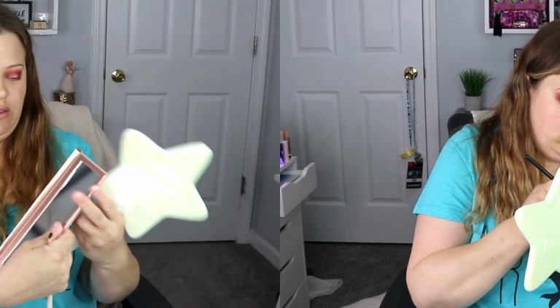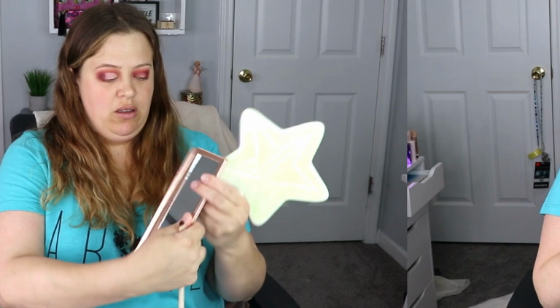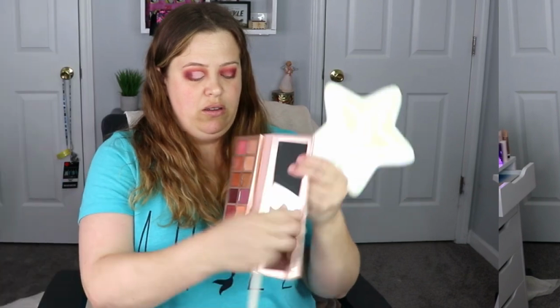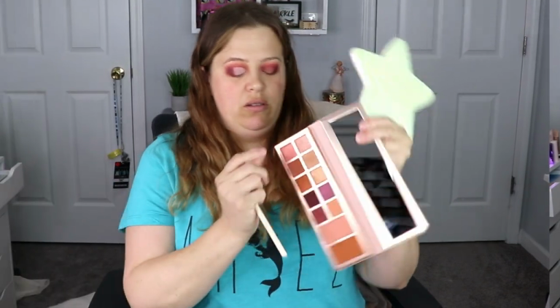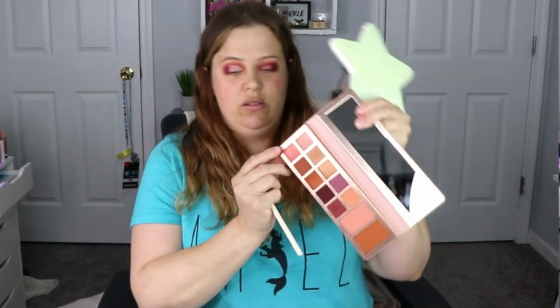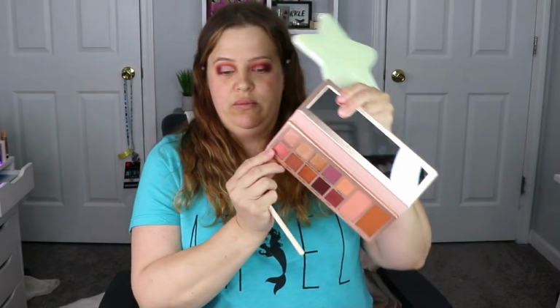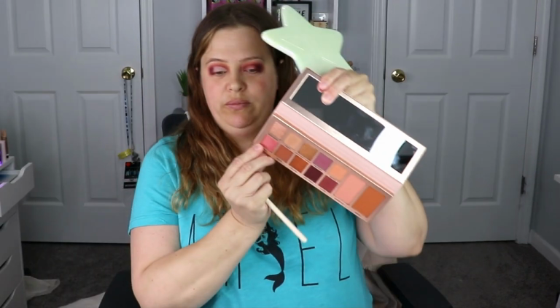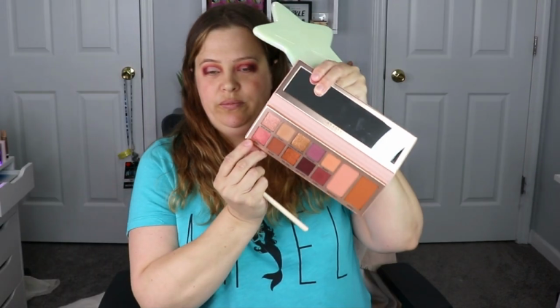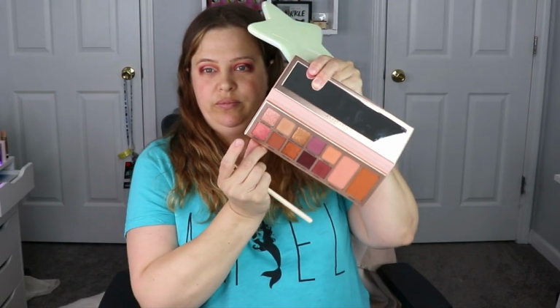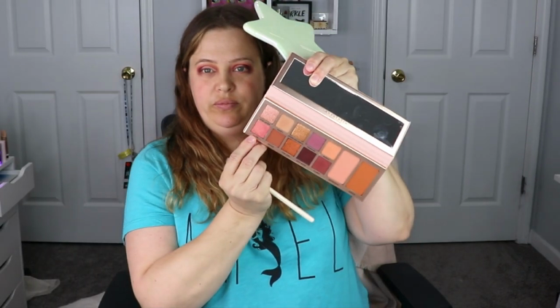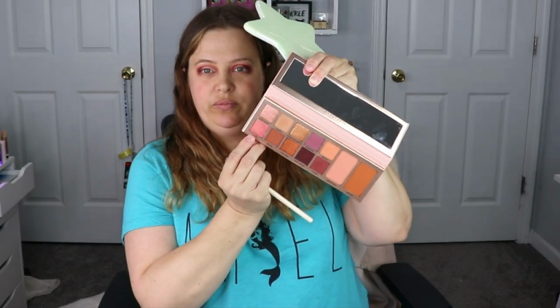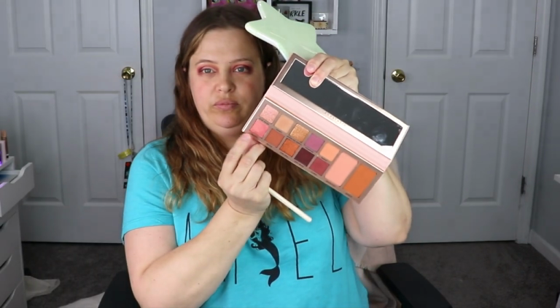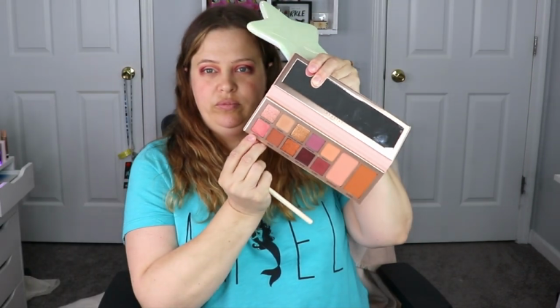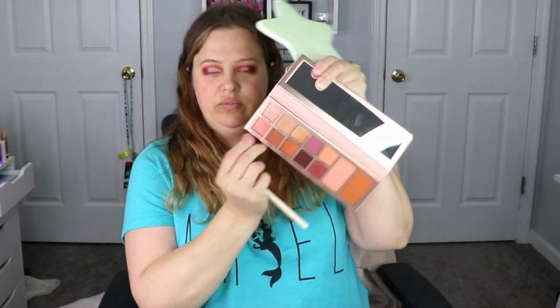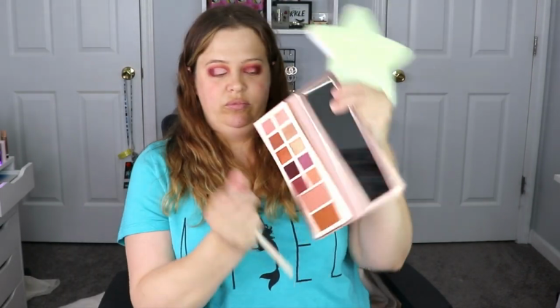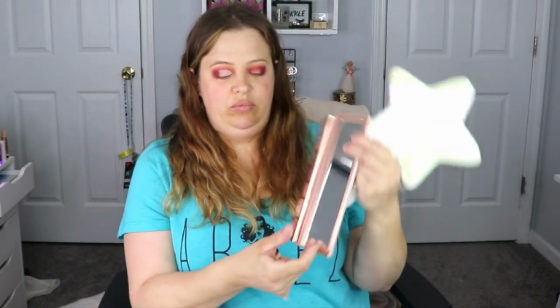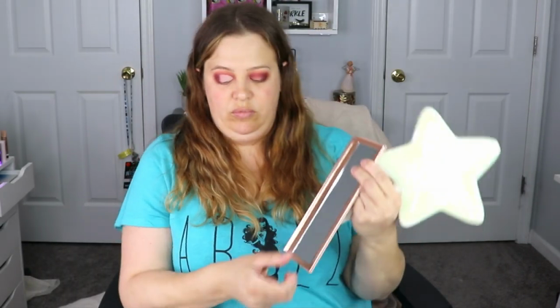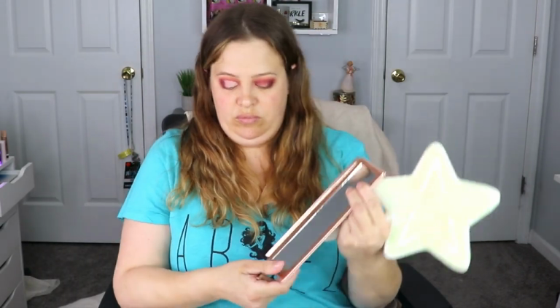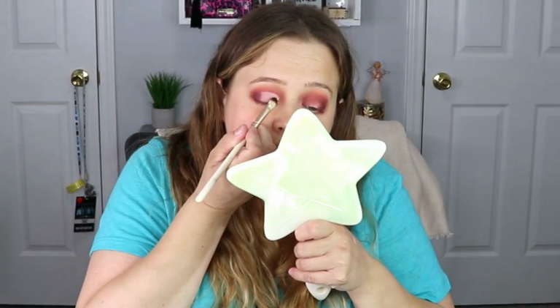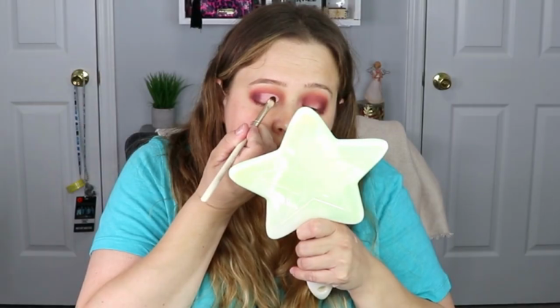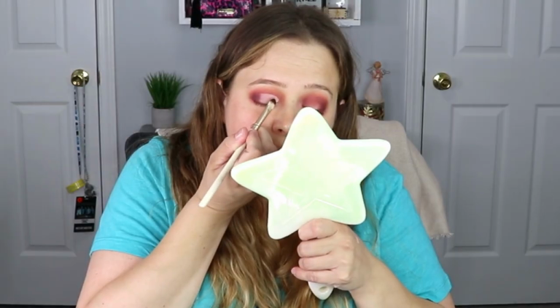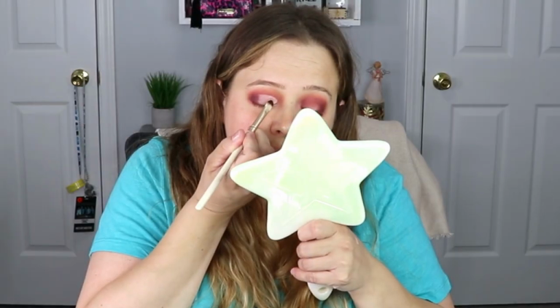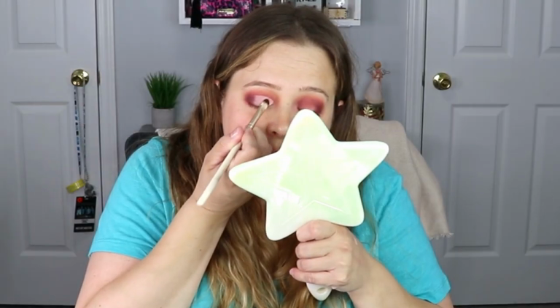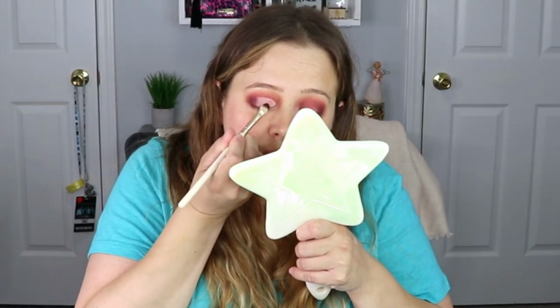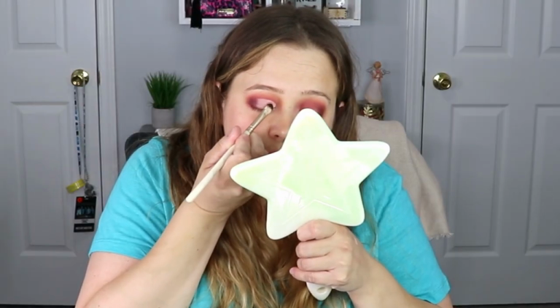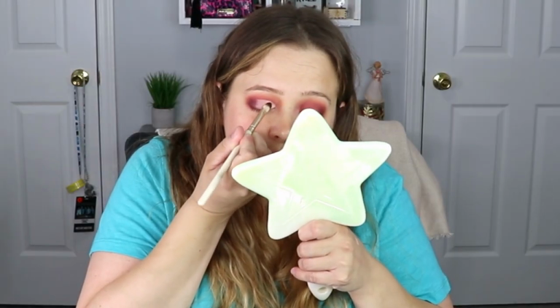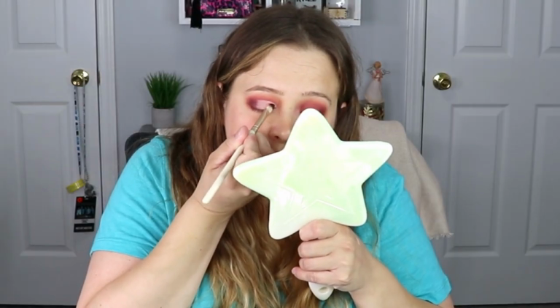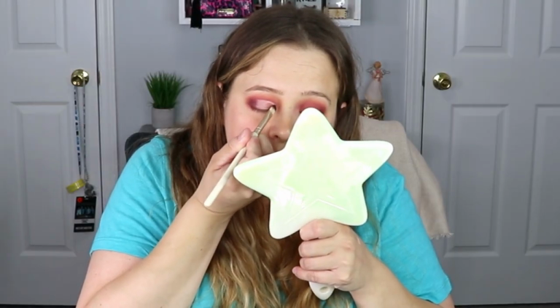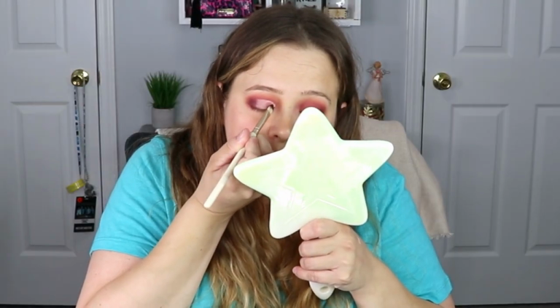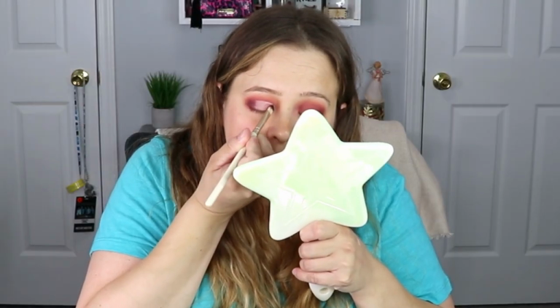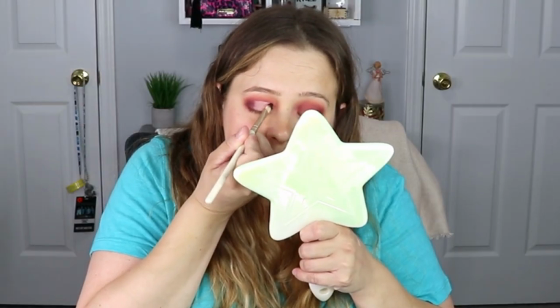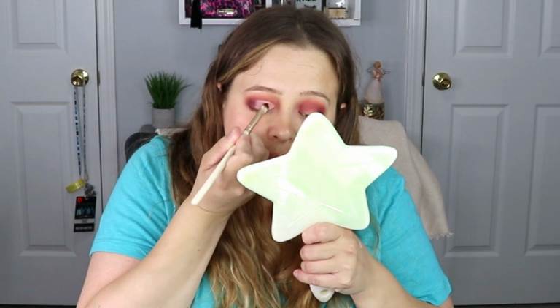Now going in with a flat shader brush, I'm going to take the shade Peony and we're going to put this on our lid.